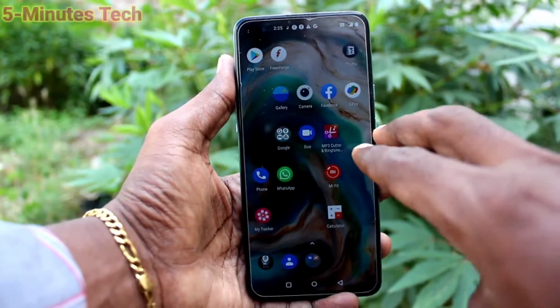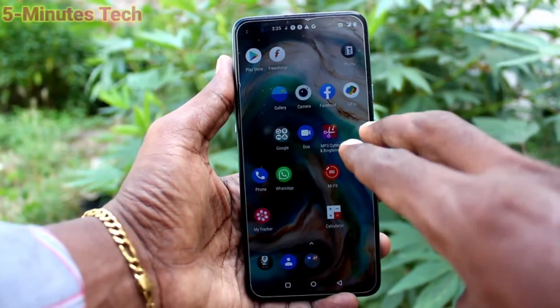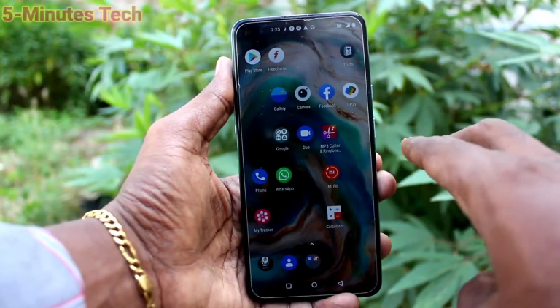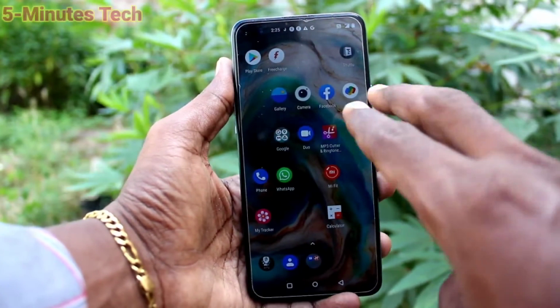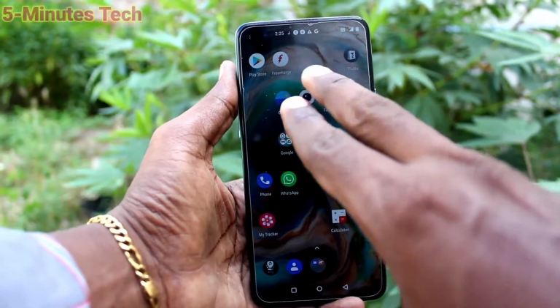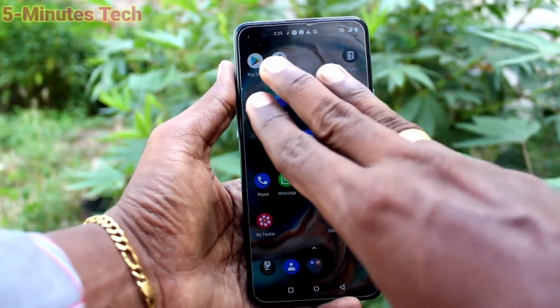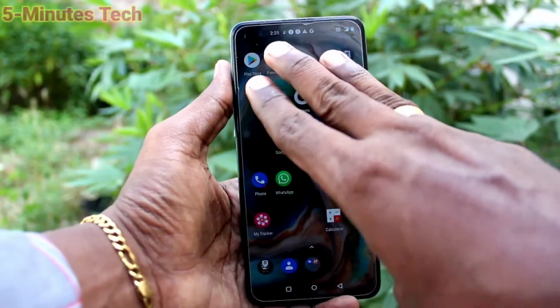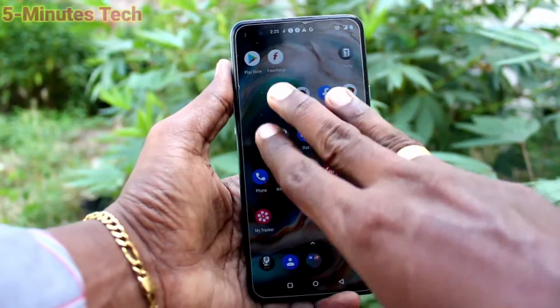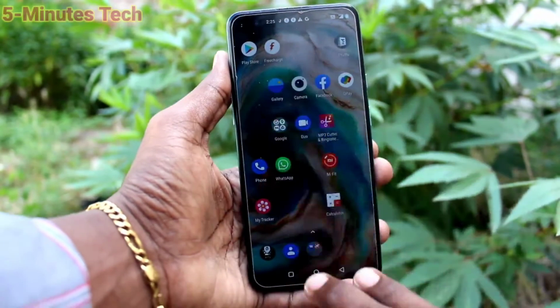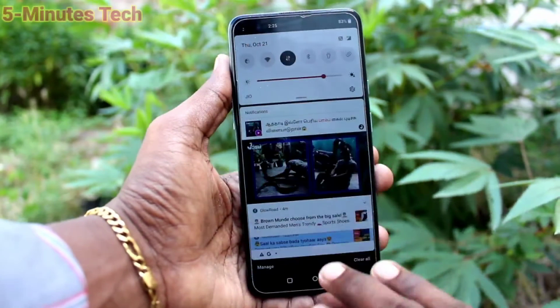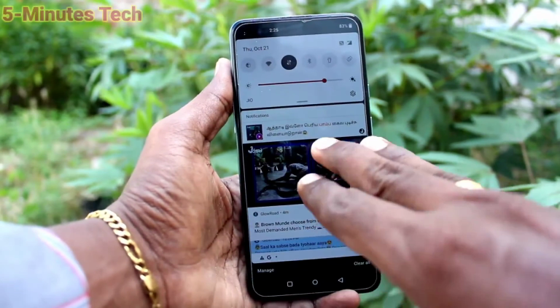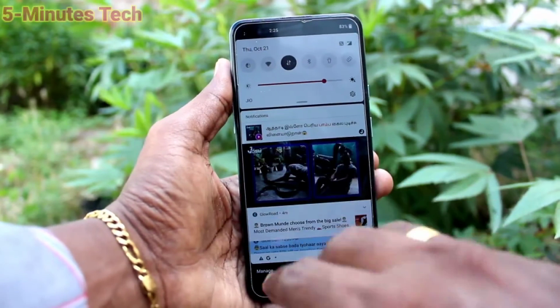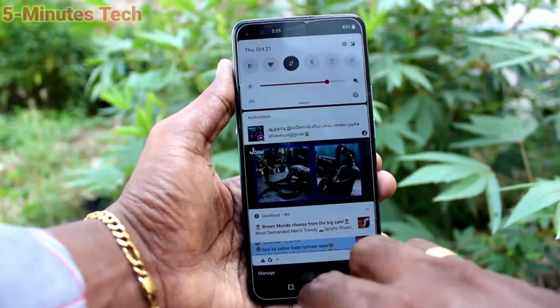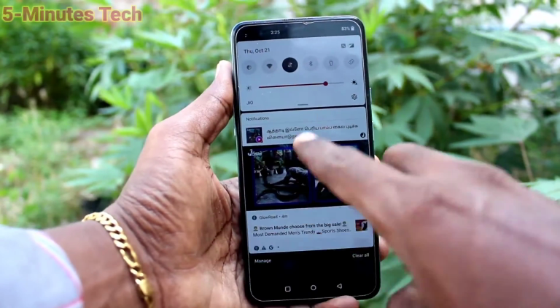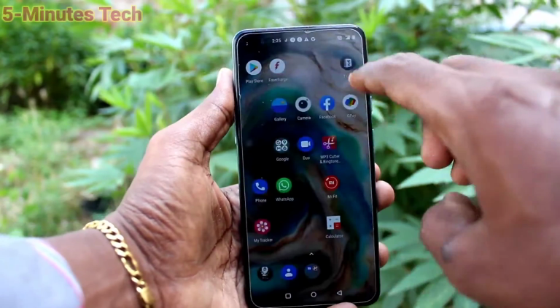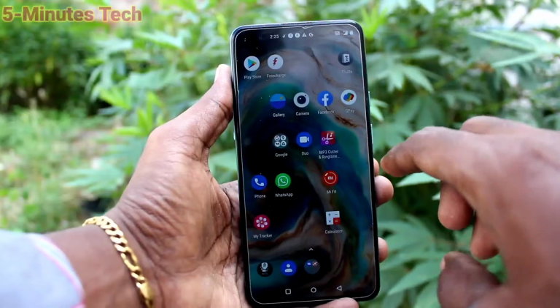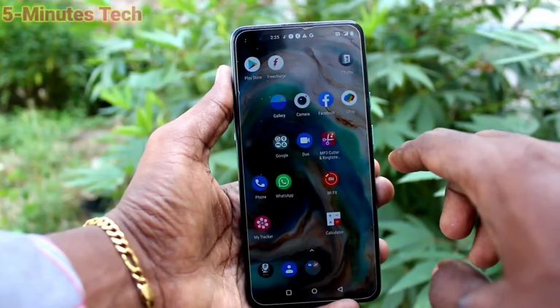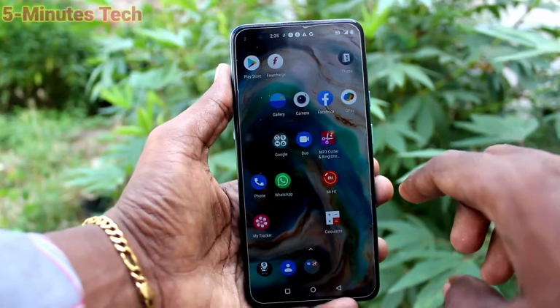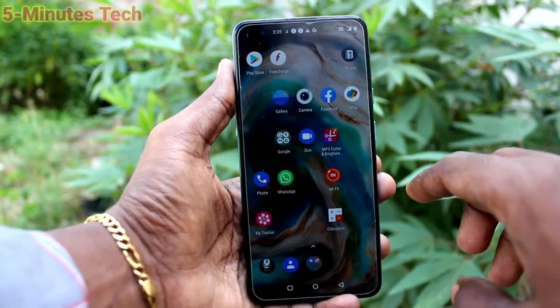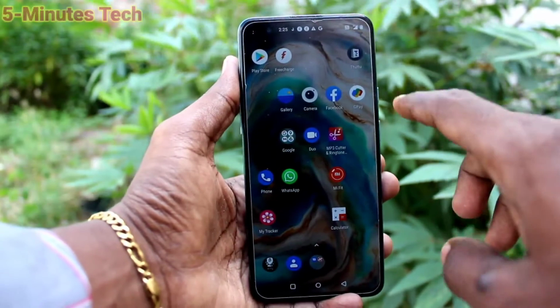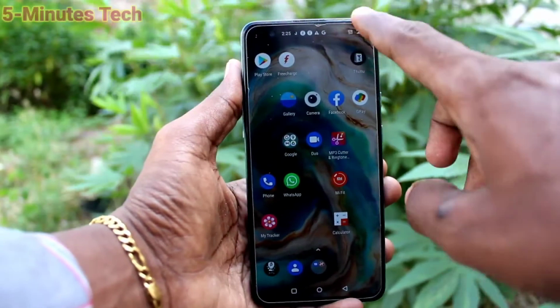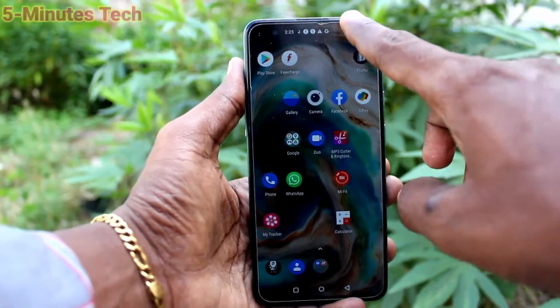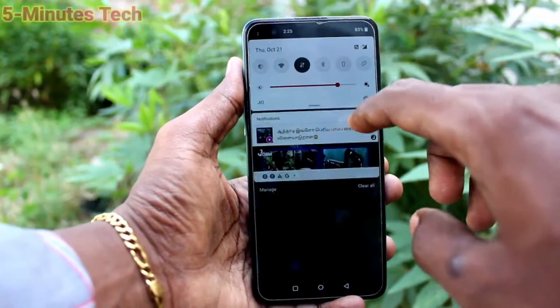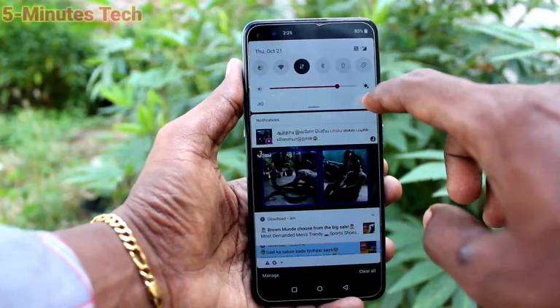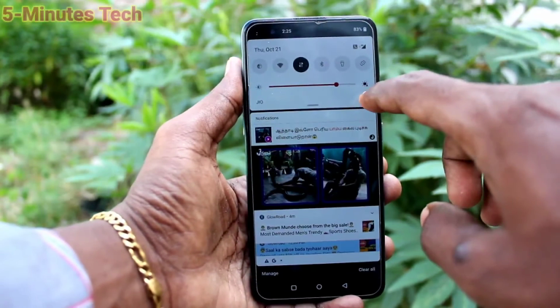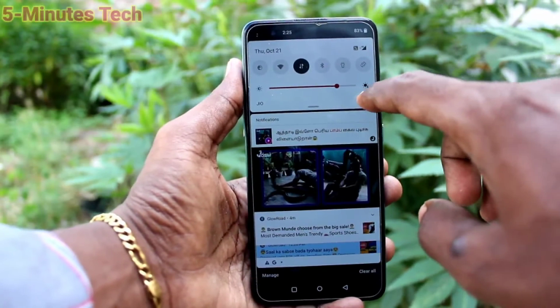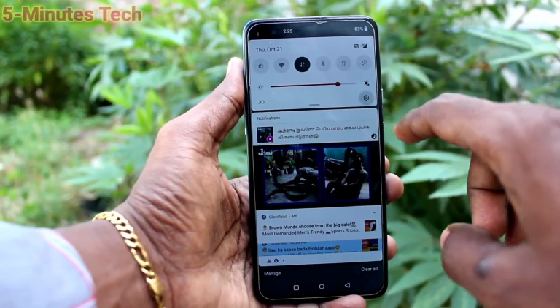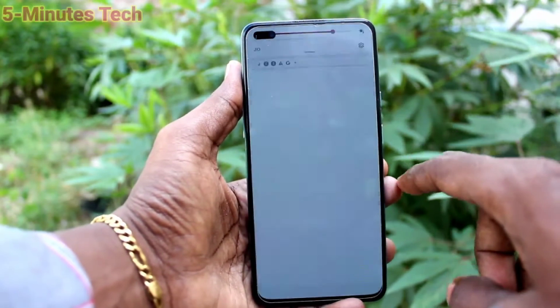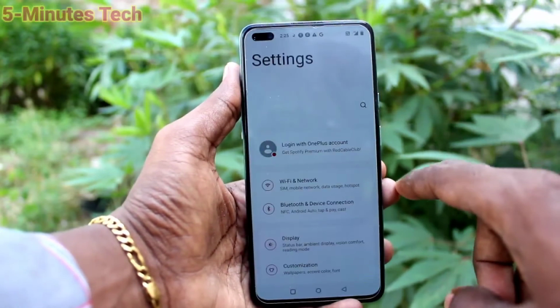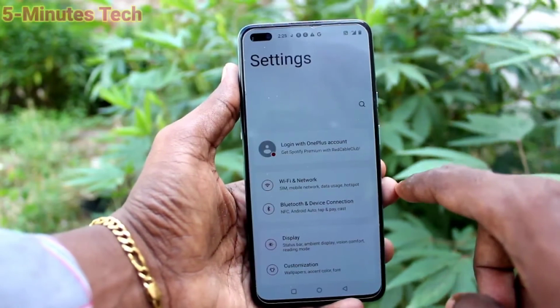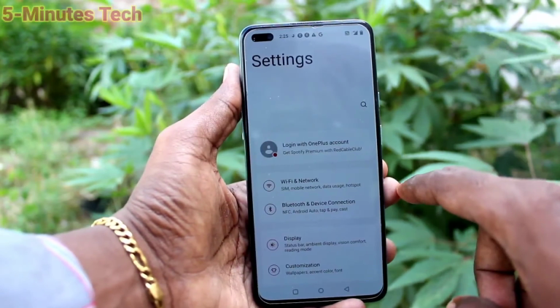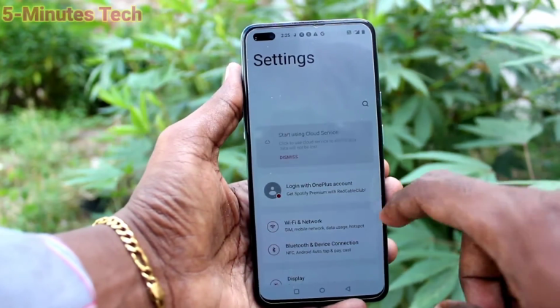First of all, try 3-finger swiping down along the screen. If it's not working for screenshot, you have to set it first.